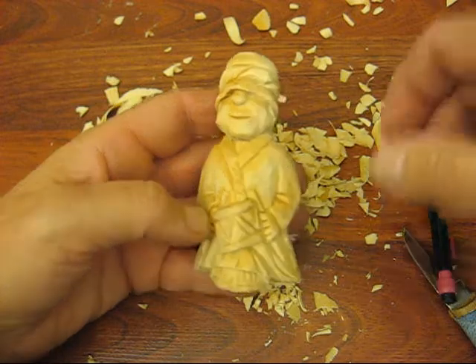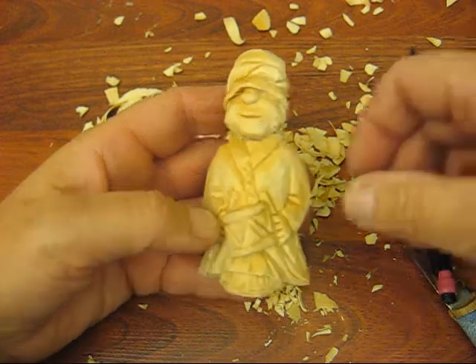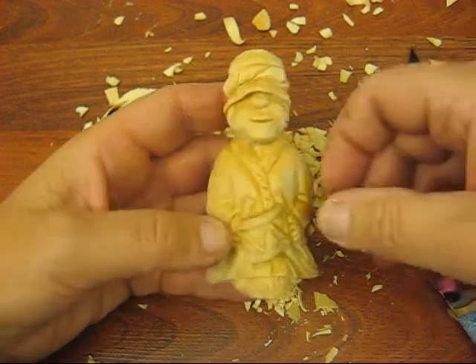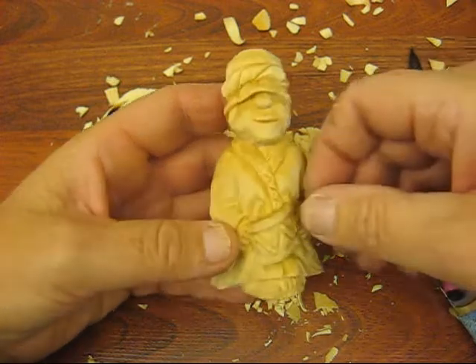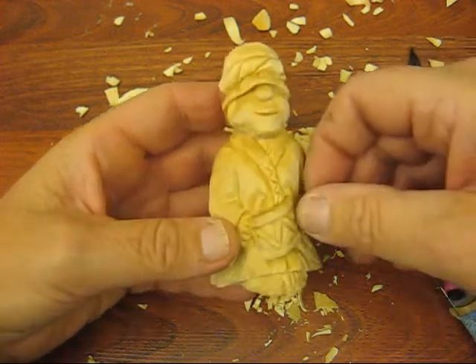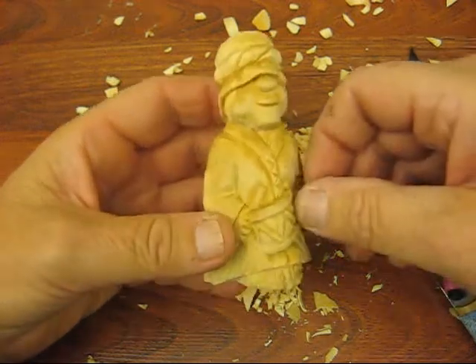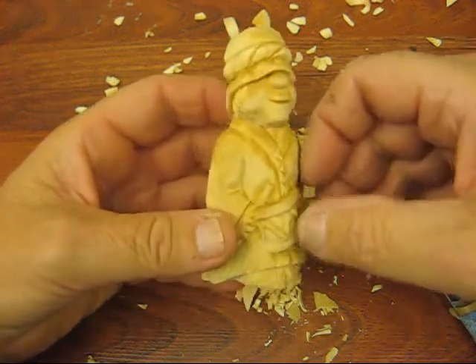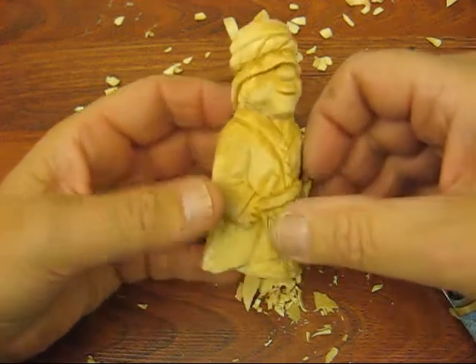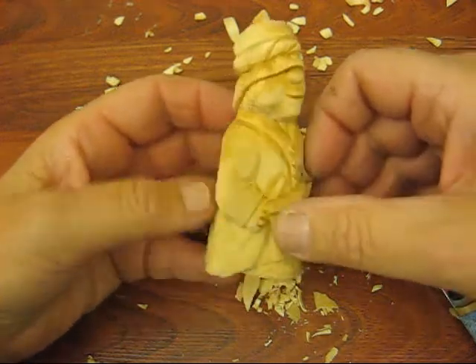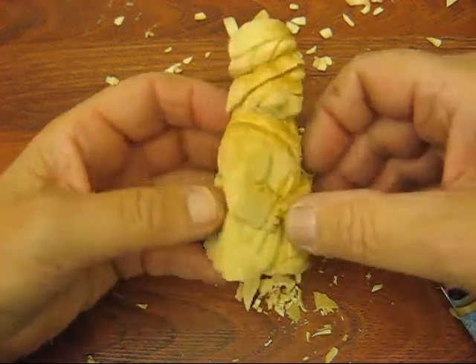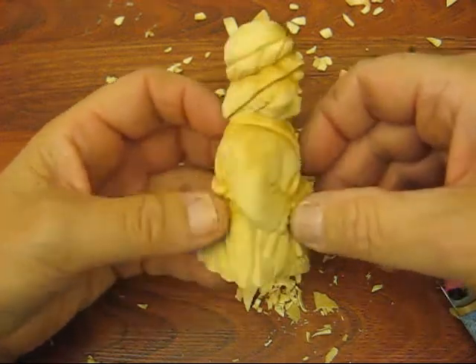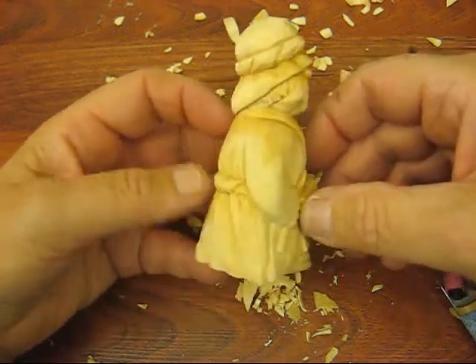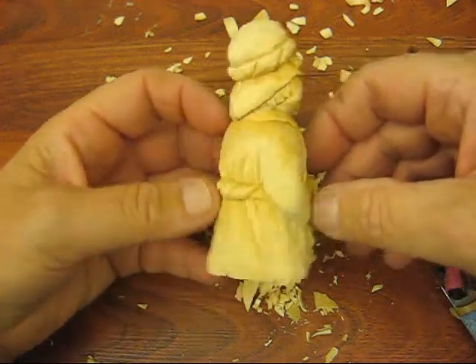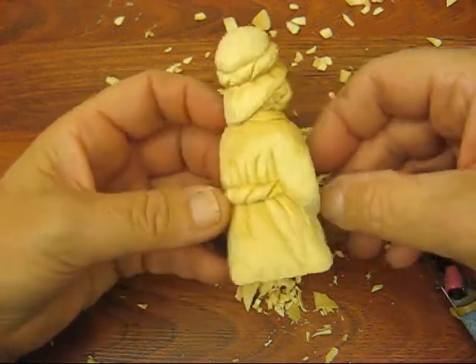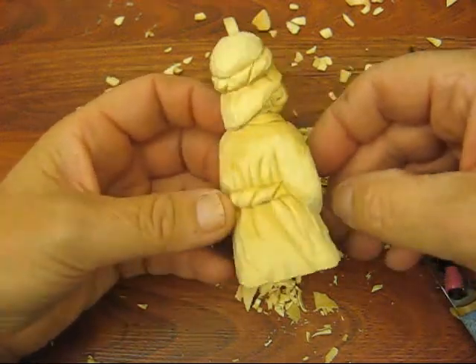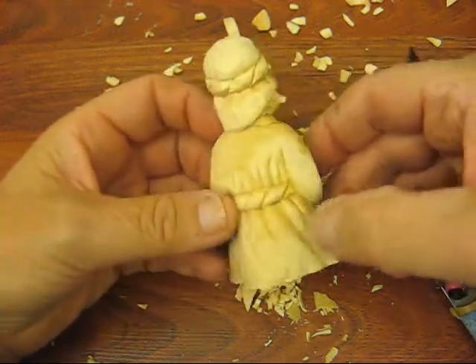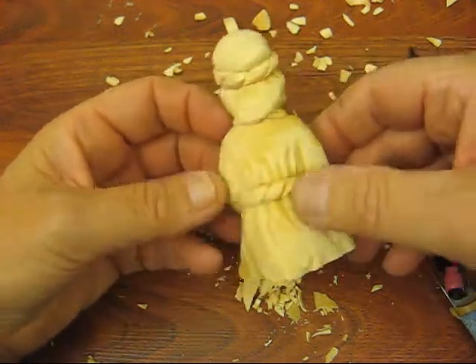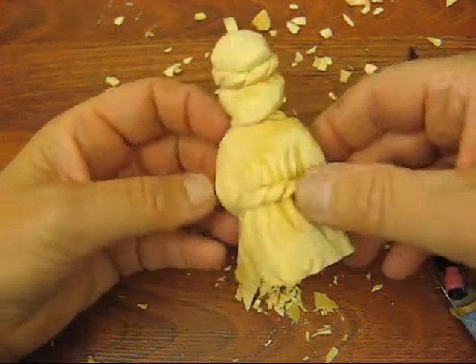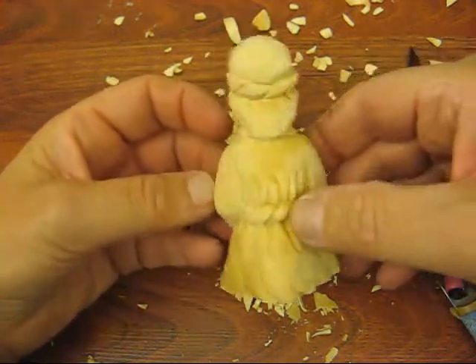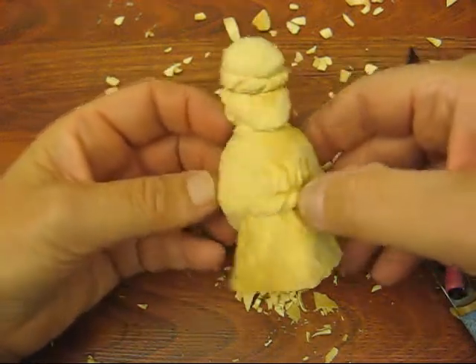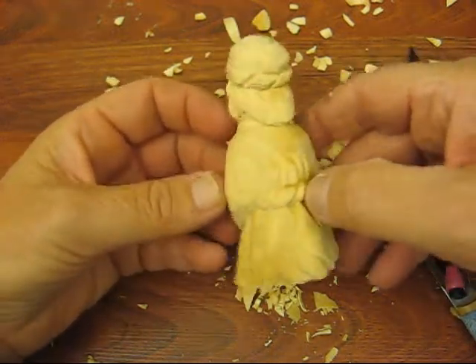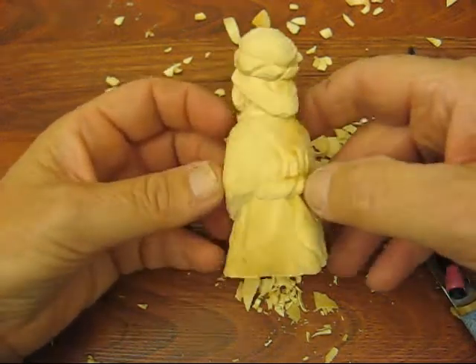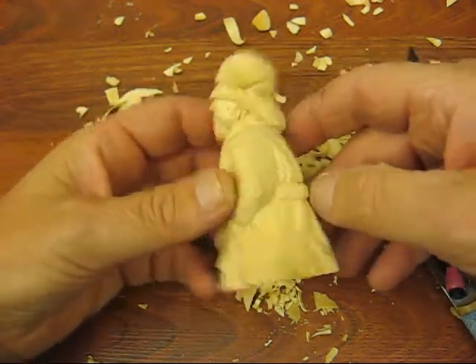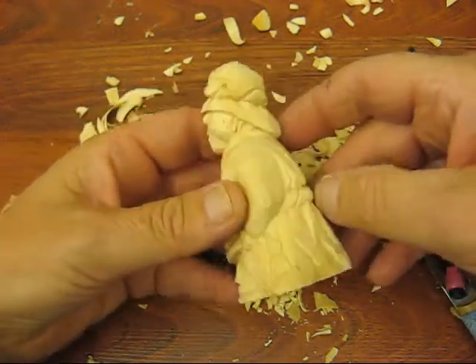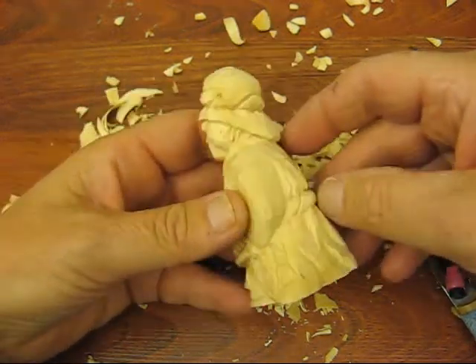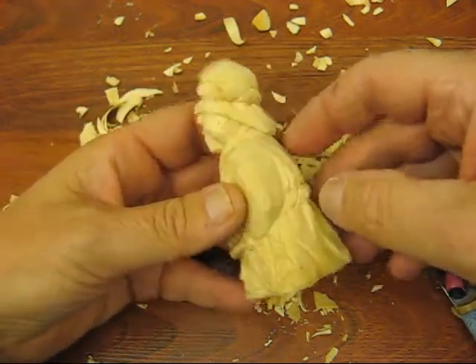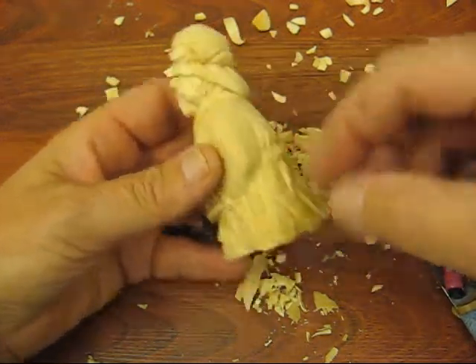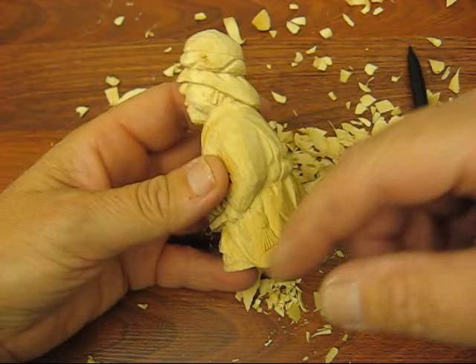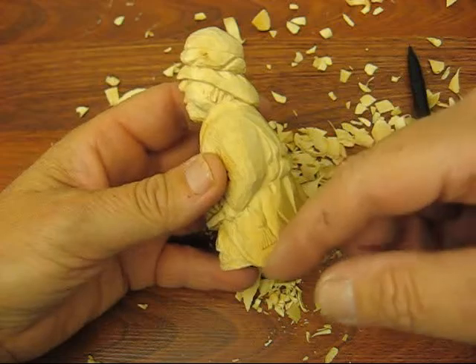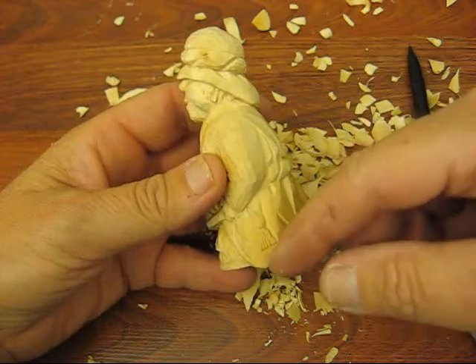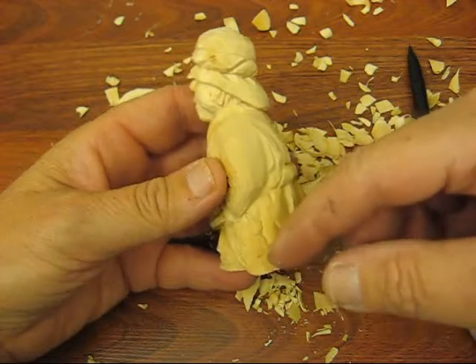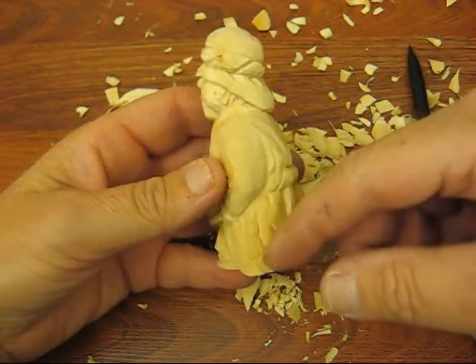Hi folks, welcome back. This is our finished result. There's only one thing — I finished up the tassel.